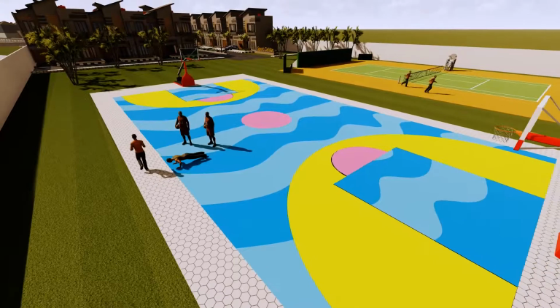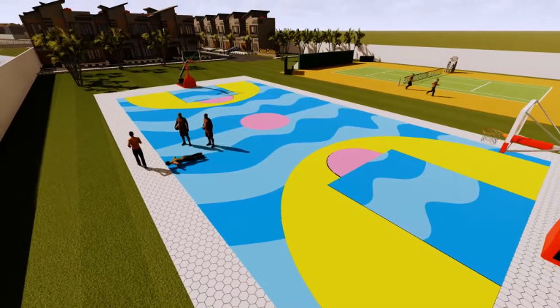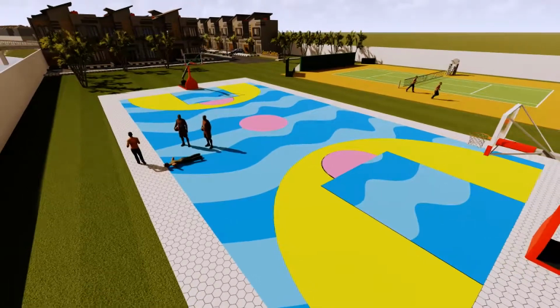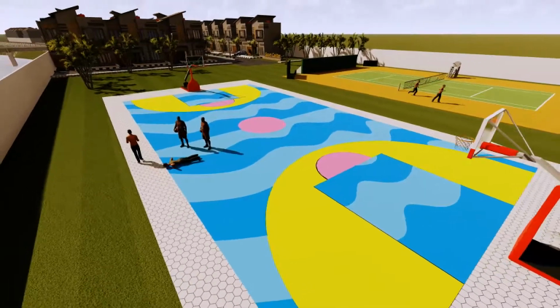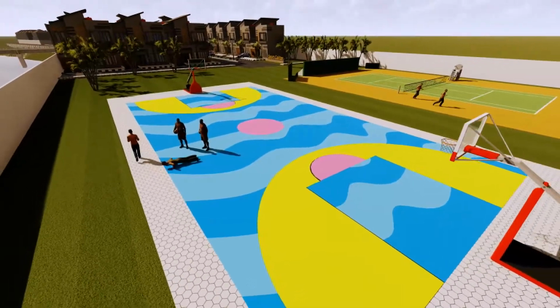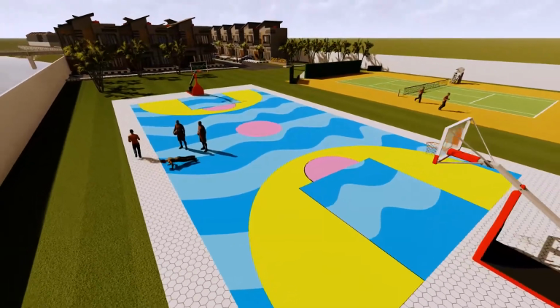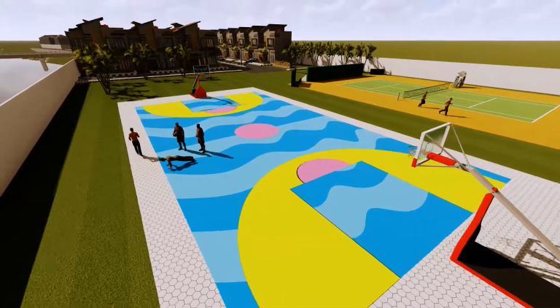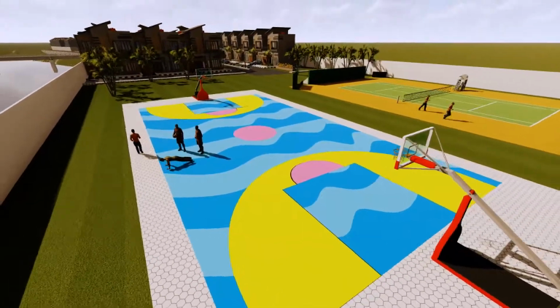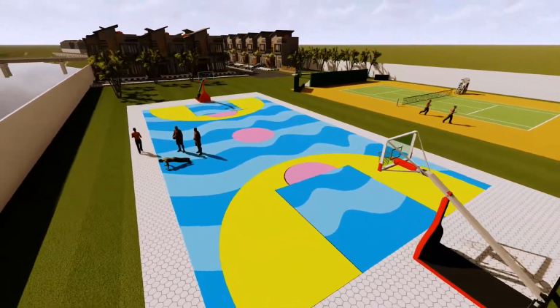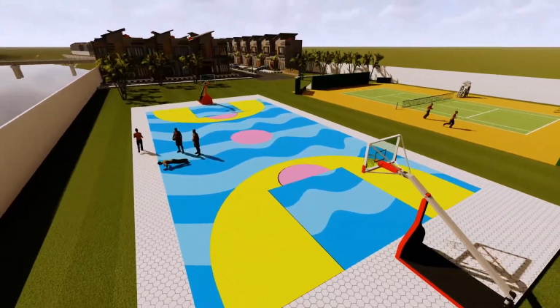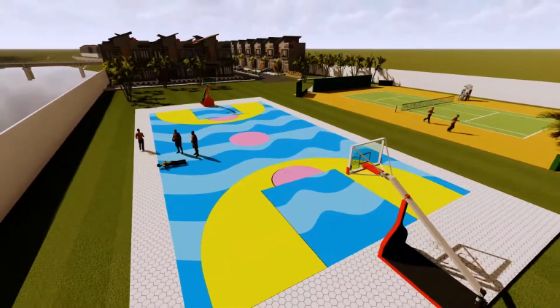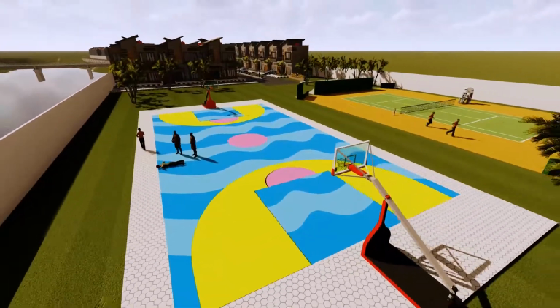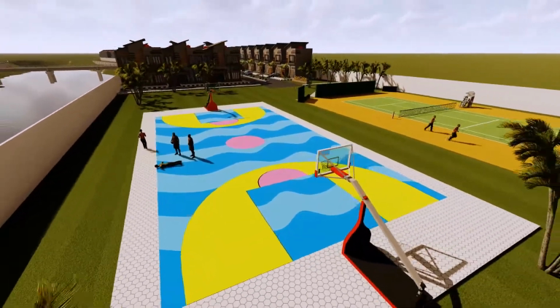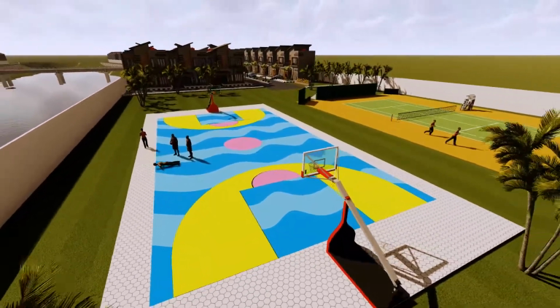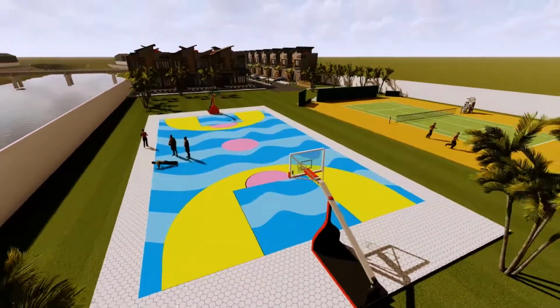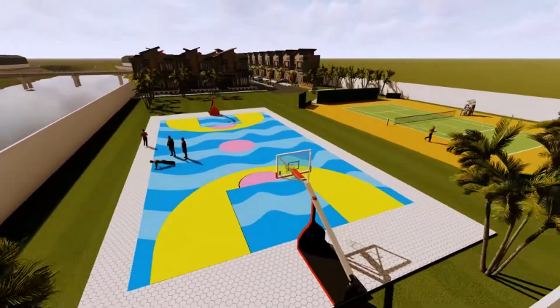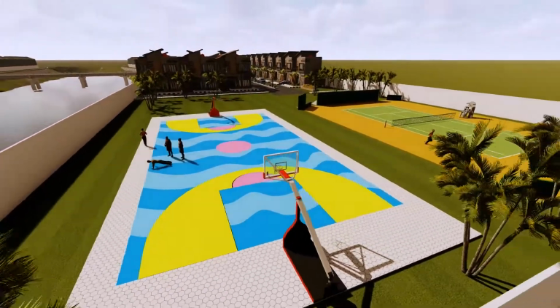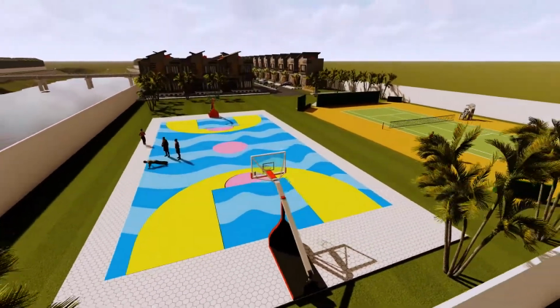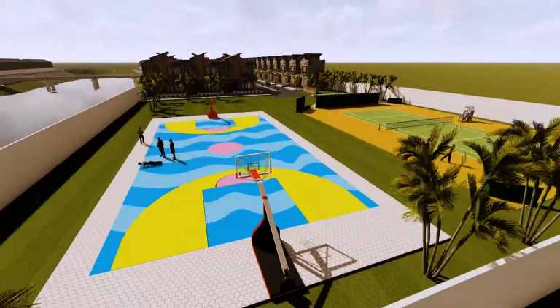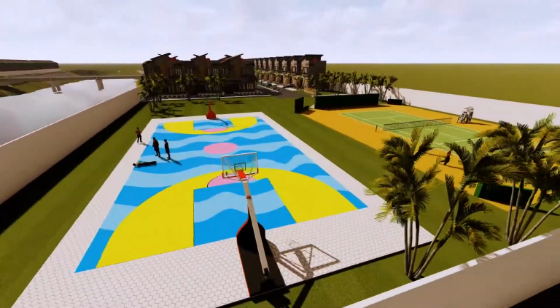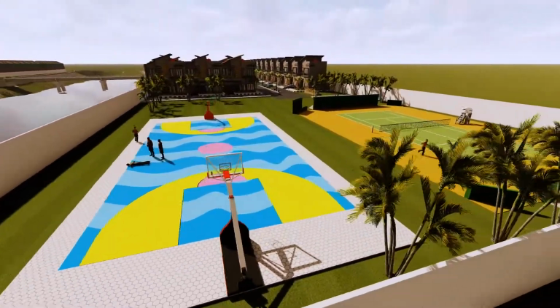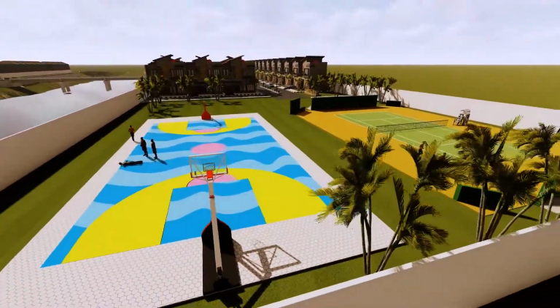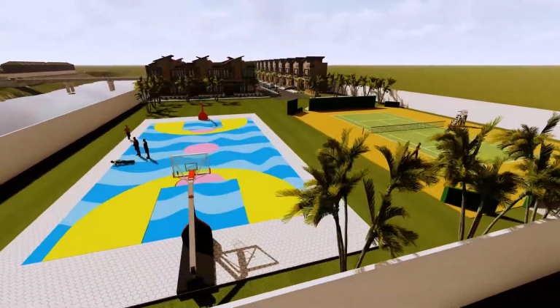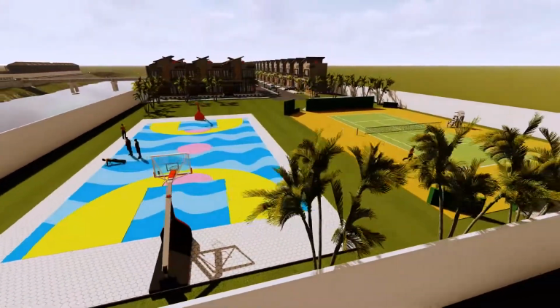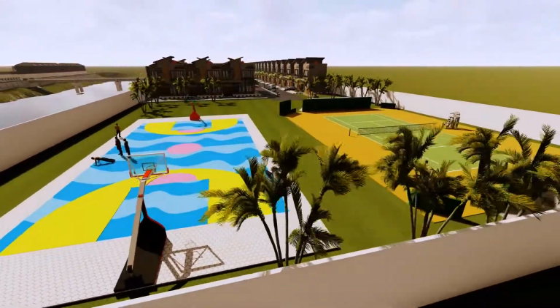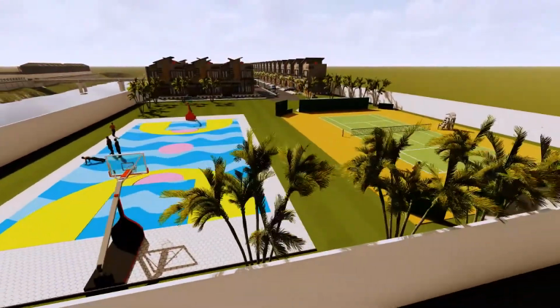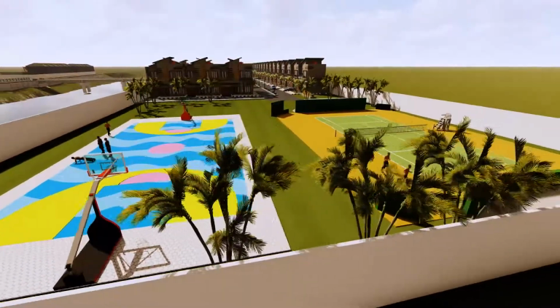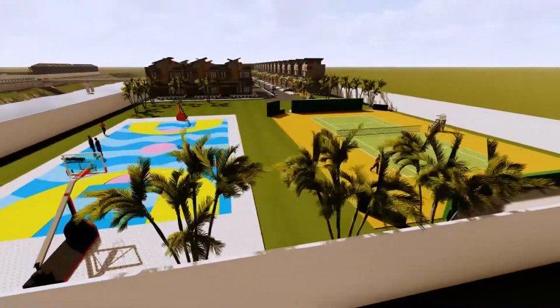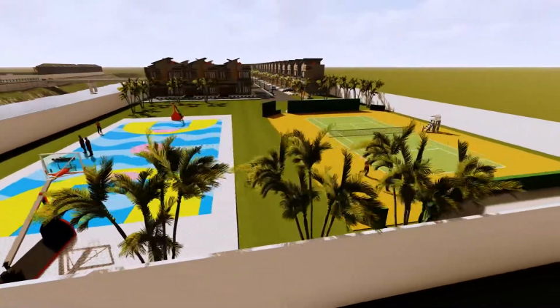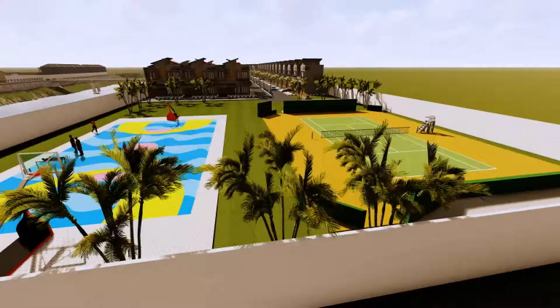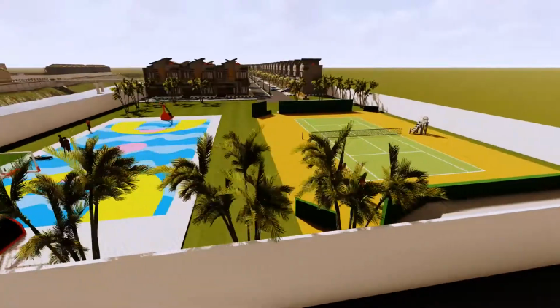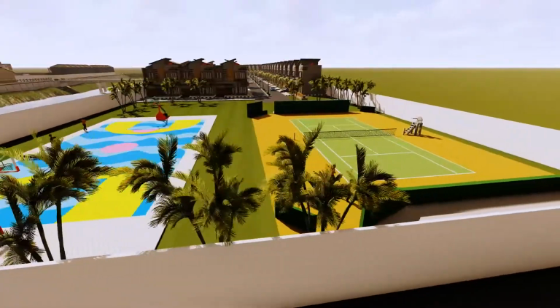Sport Center terdiri dari lapangan basket dan lapangan tenis.